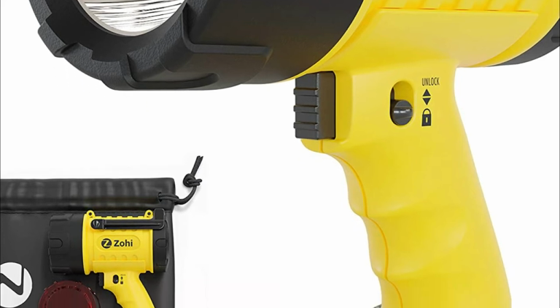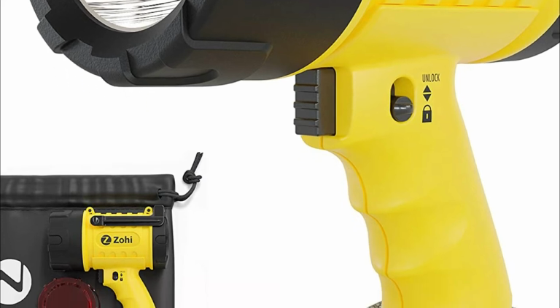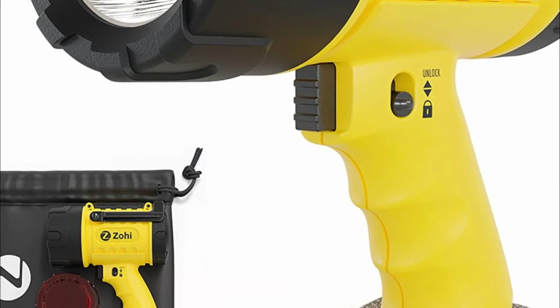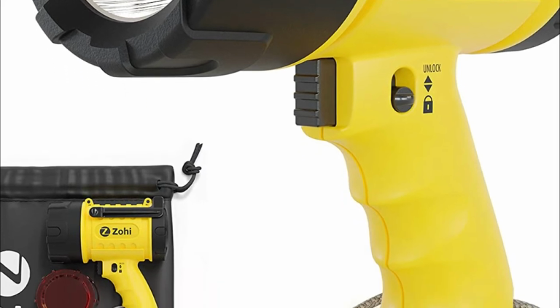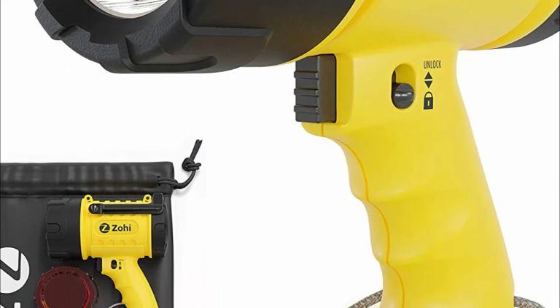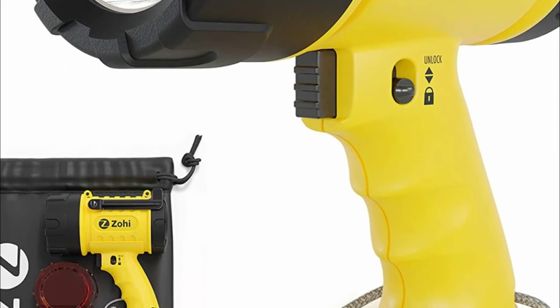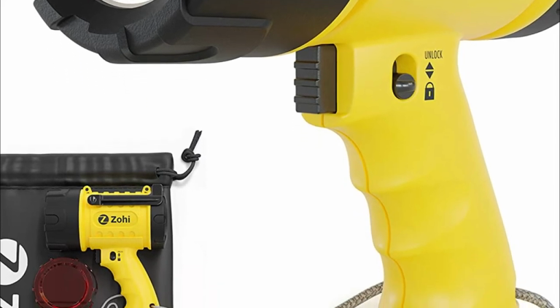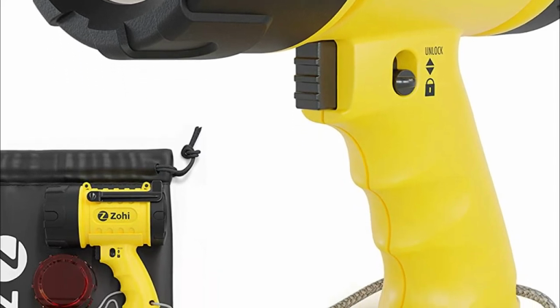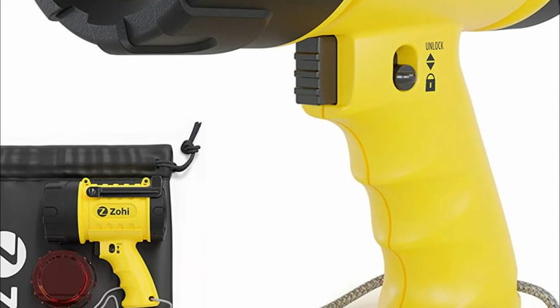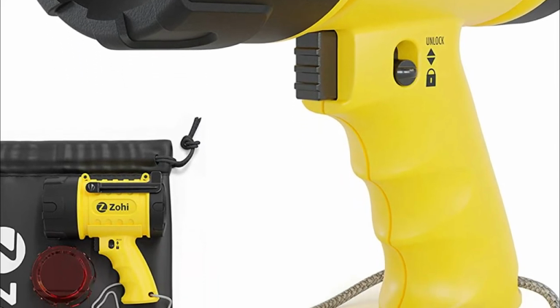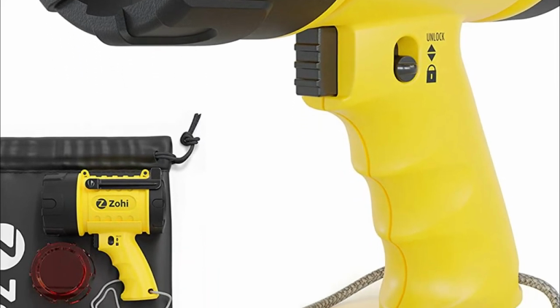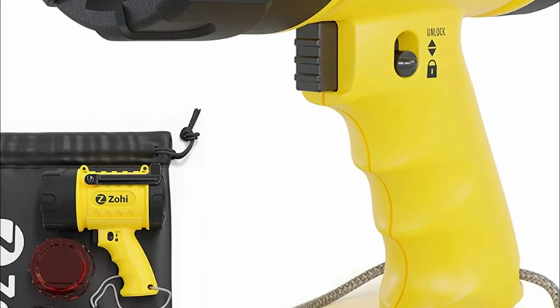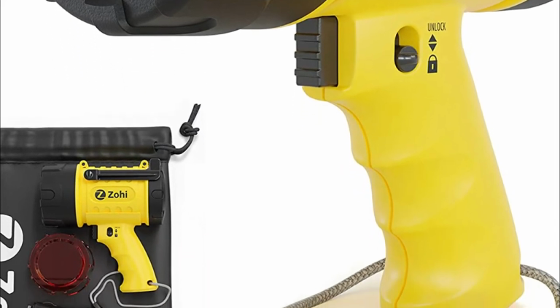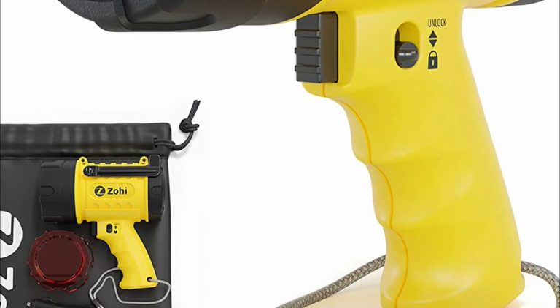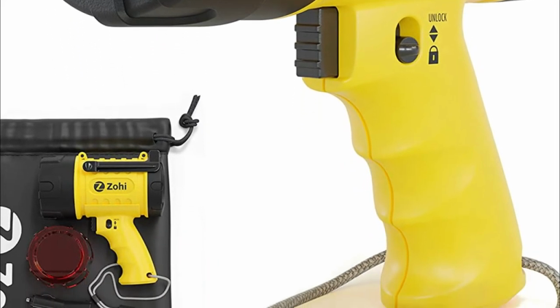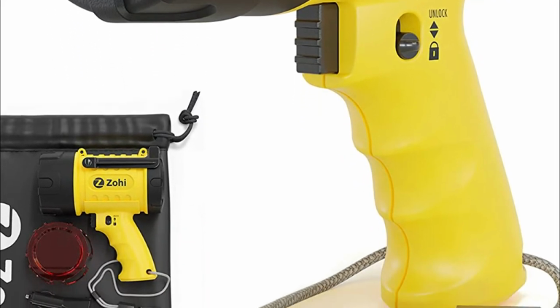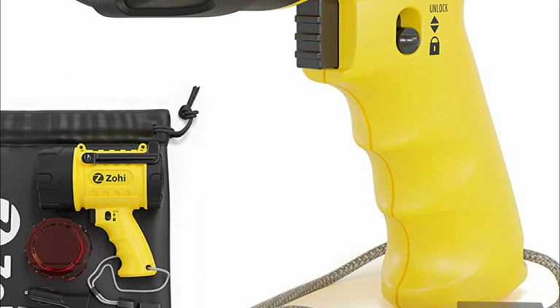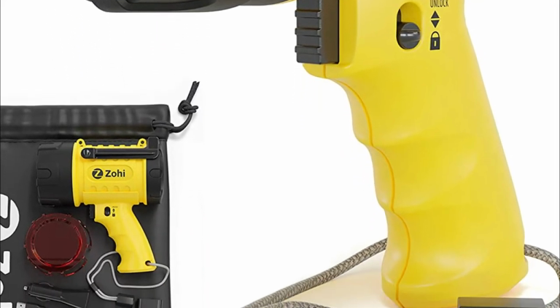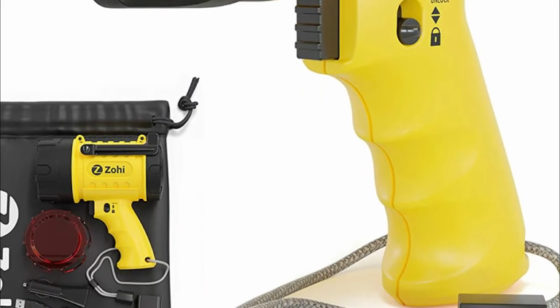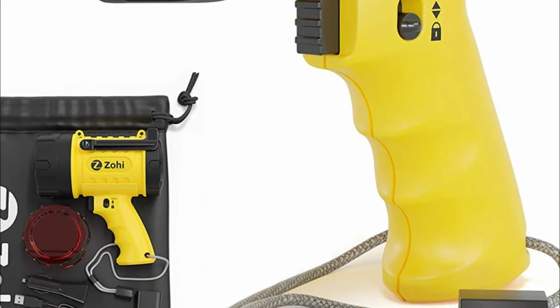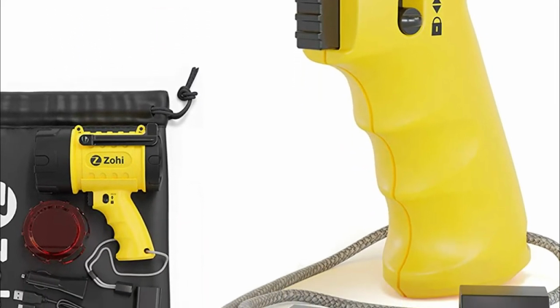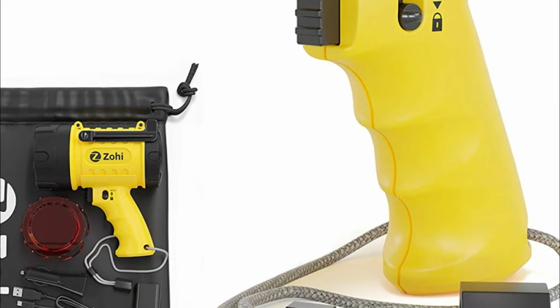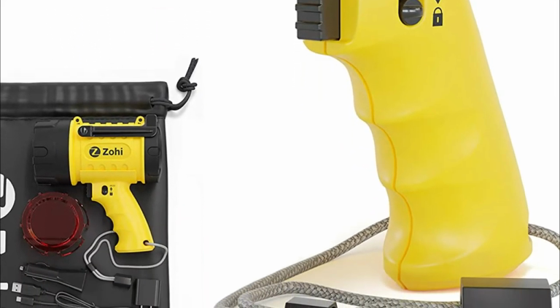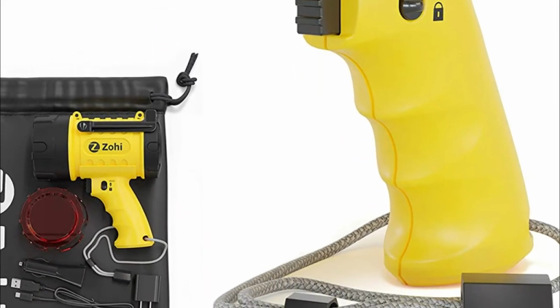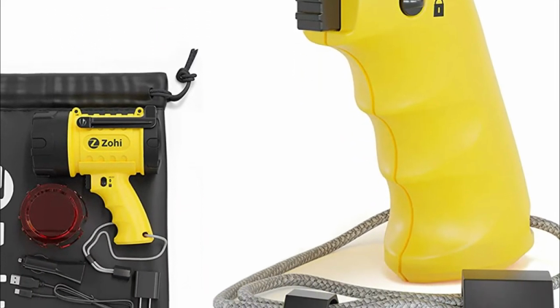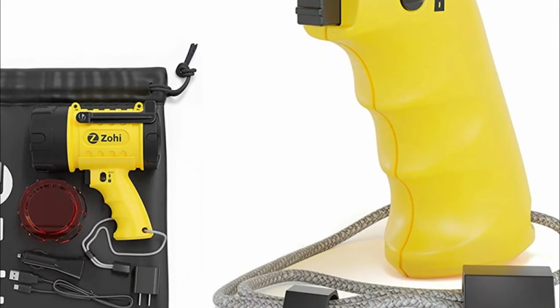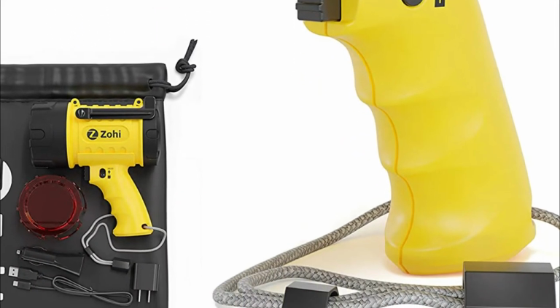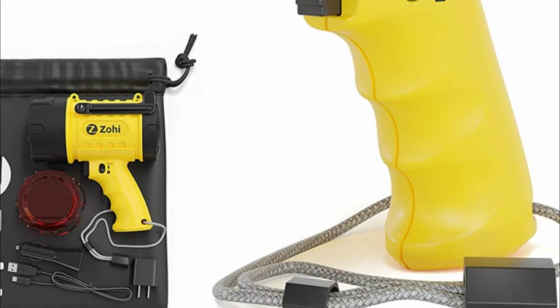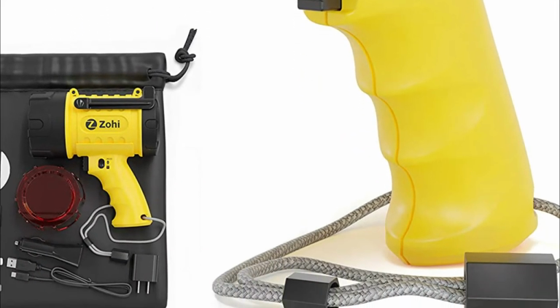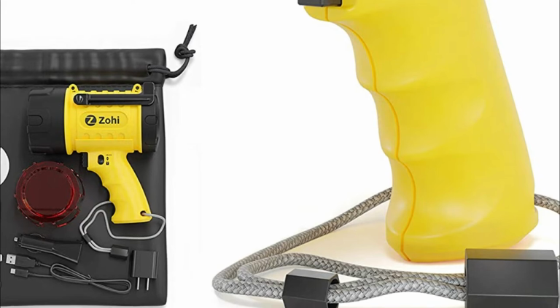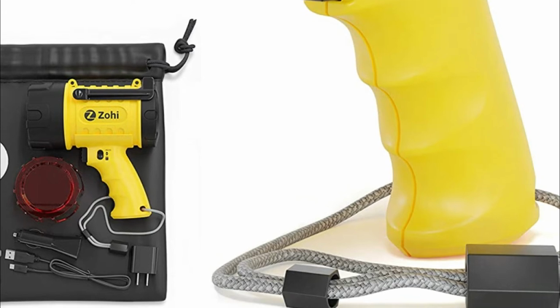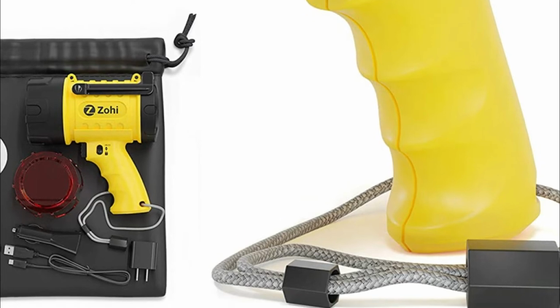It has a strobe and SOS mode available in the event of an emergency. This is the ultimate boat flashlight, marine spotlight, waterproof spotlight, and hunter spotlight.